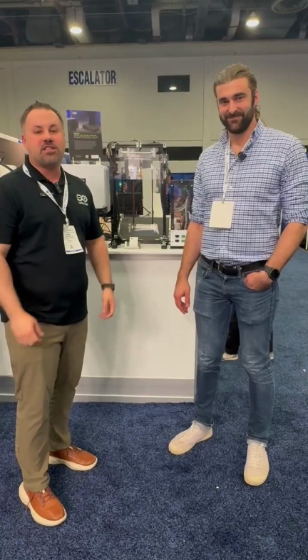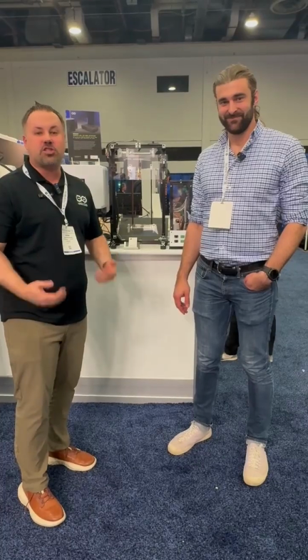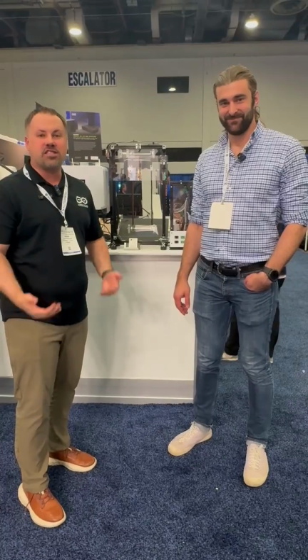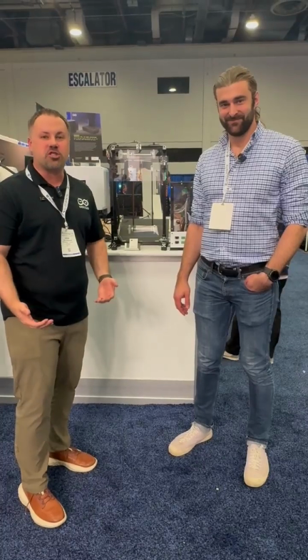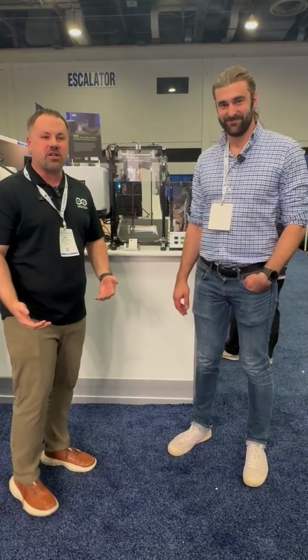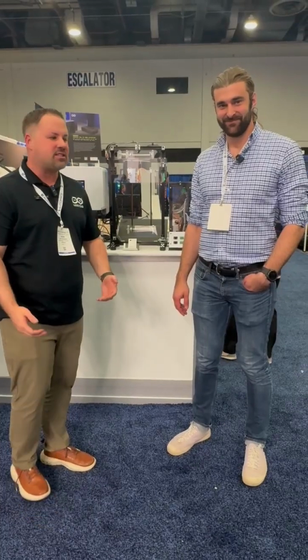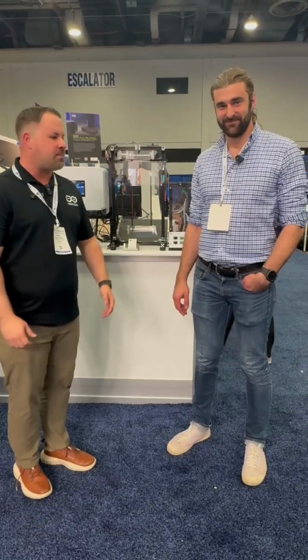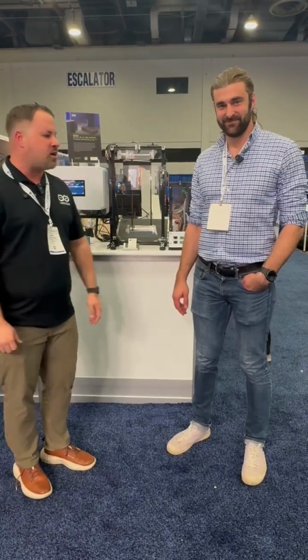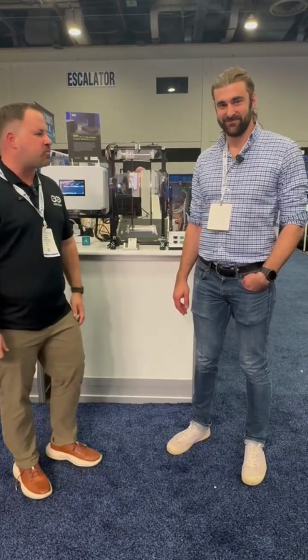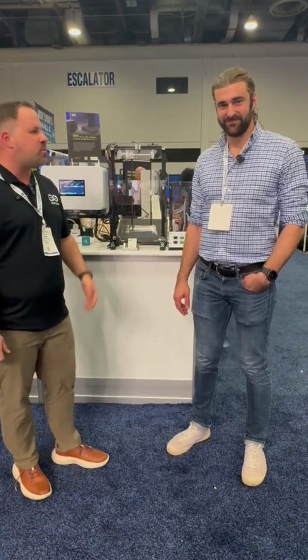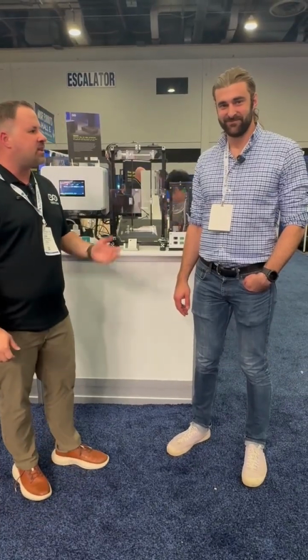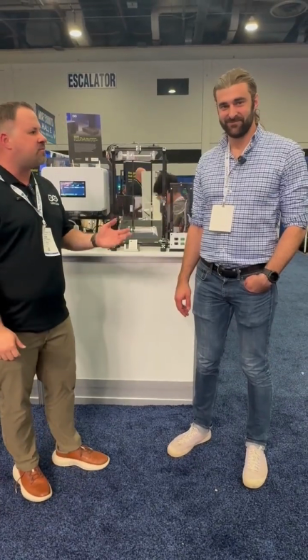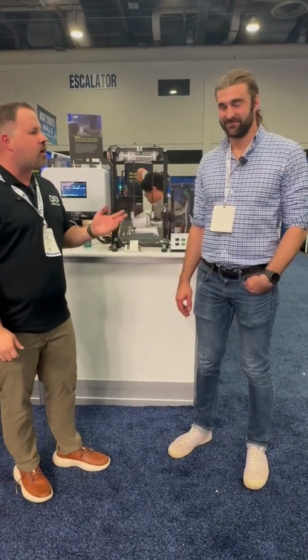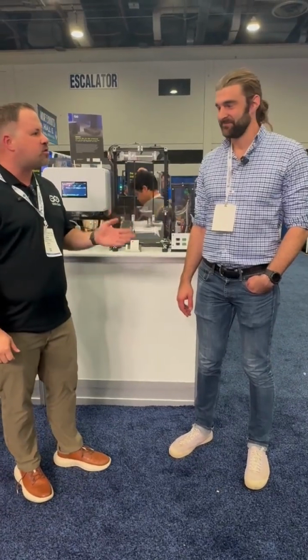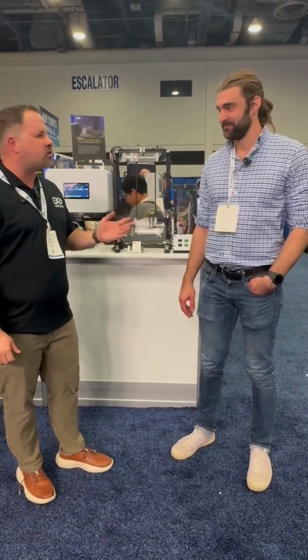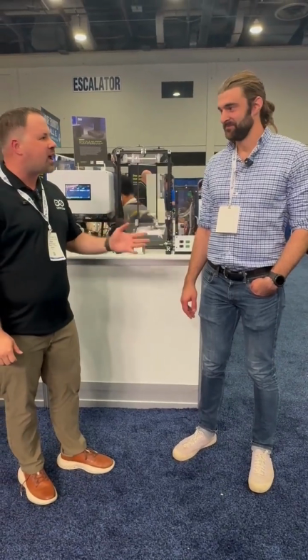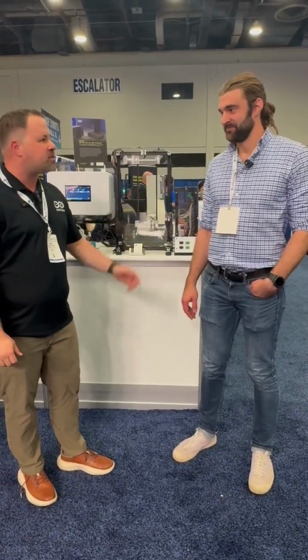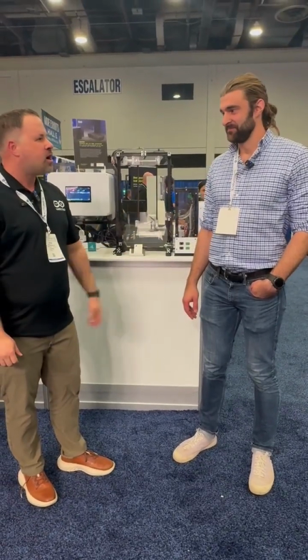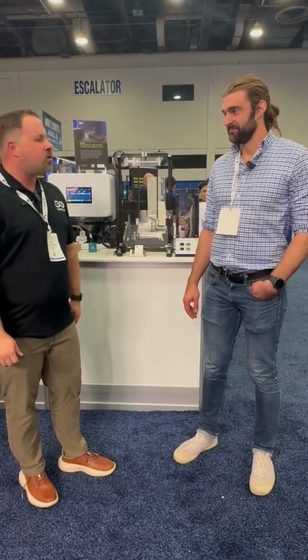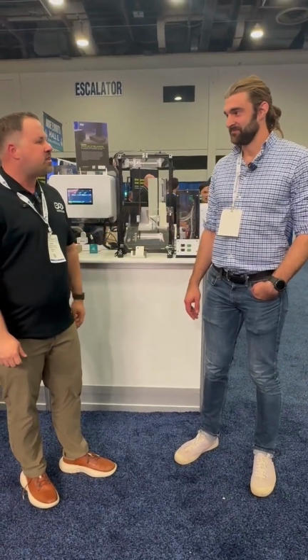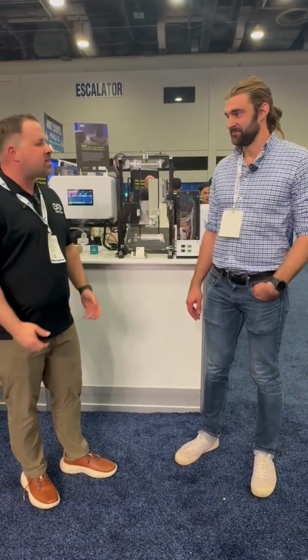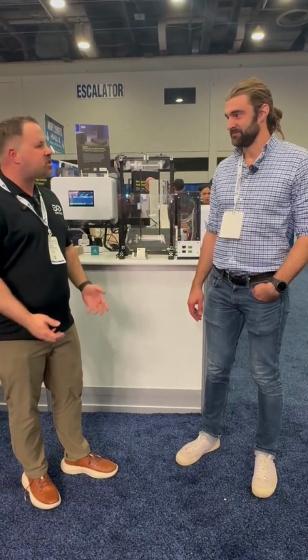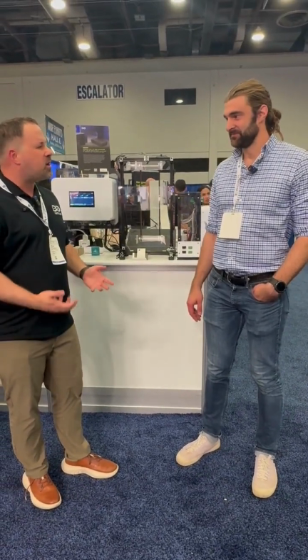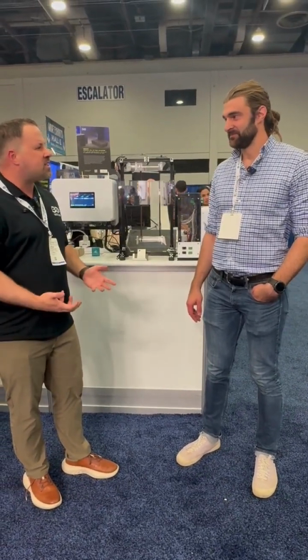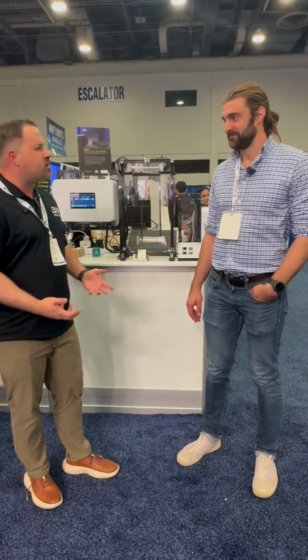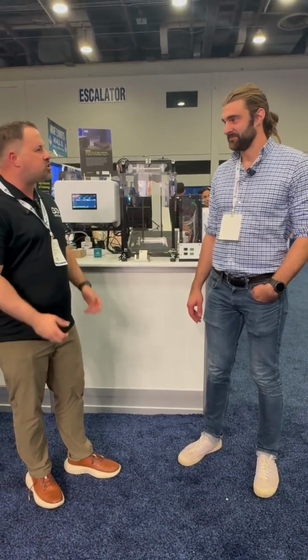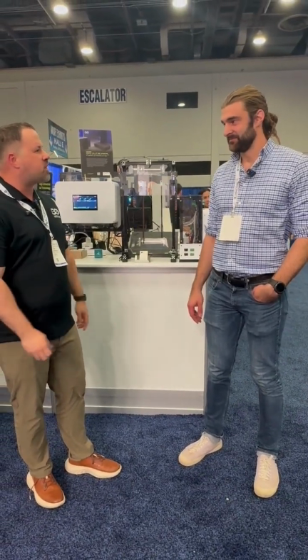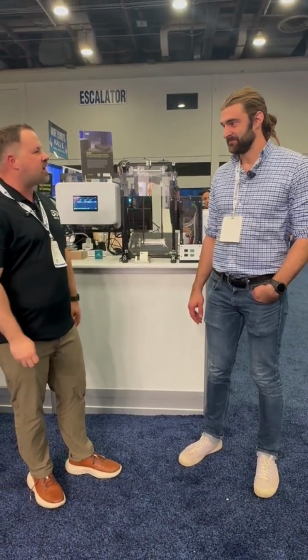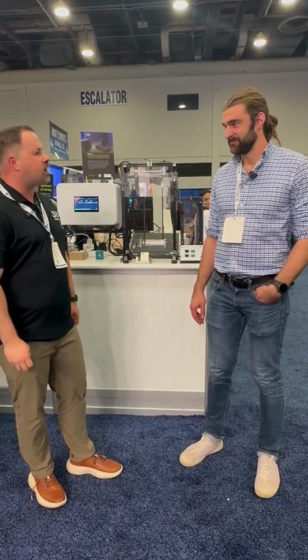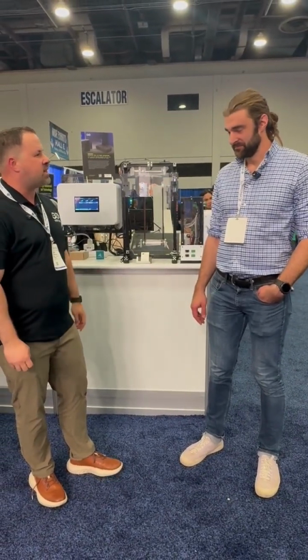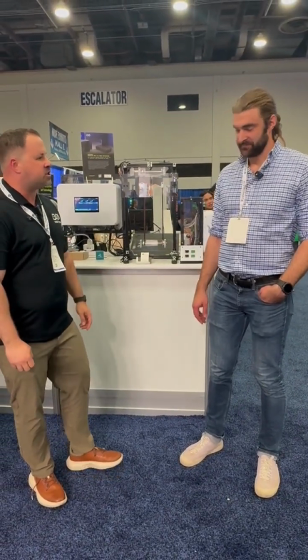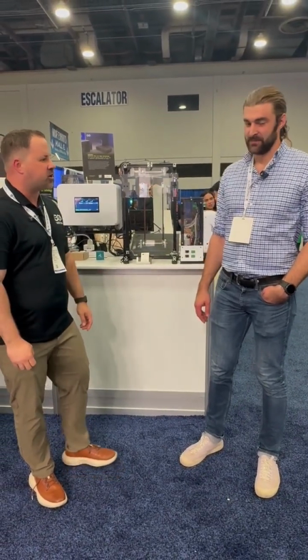This is Jason Strickland. I'm here with Roby Lynn from R2 Labs. Roby, tell us what demo did you bring to Automate this year?